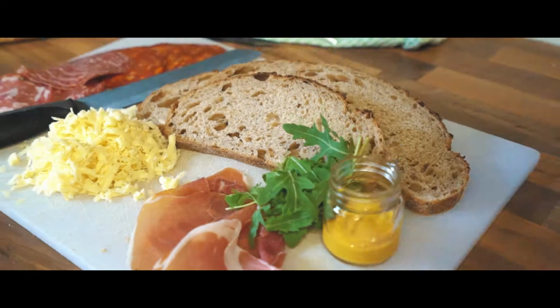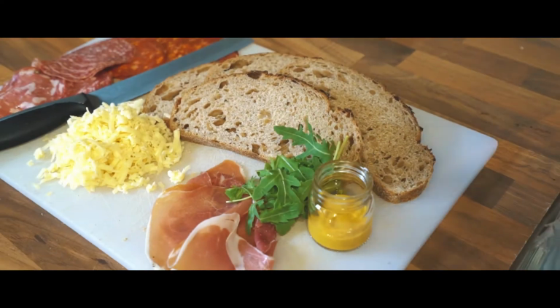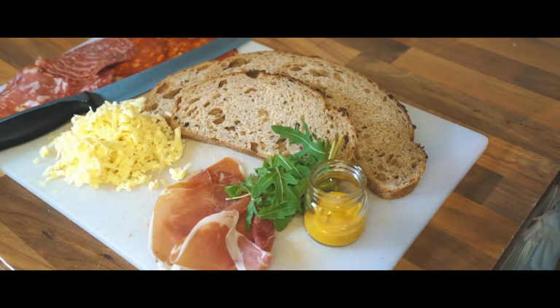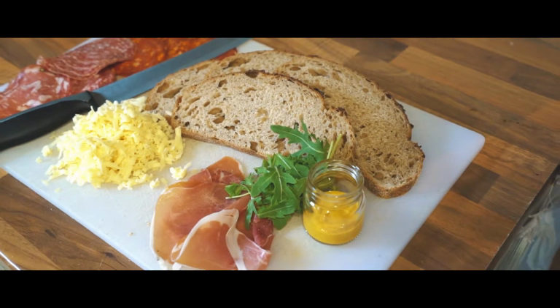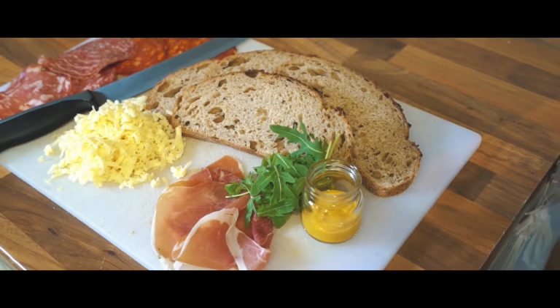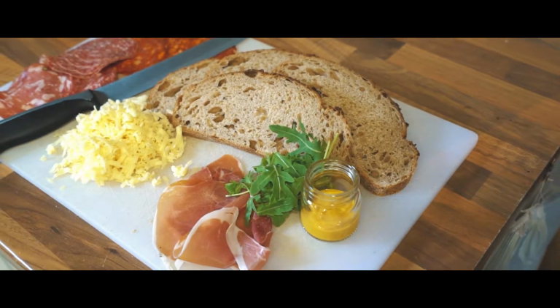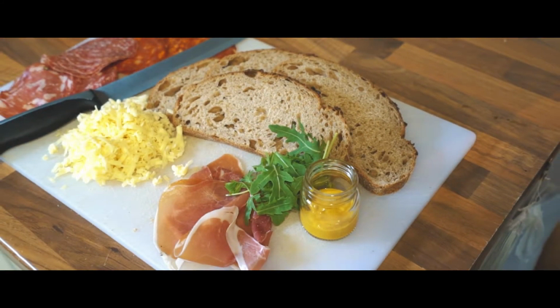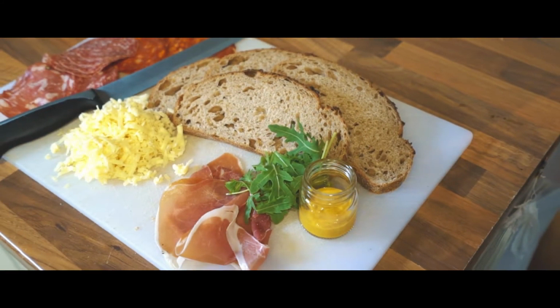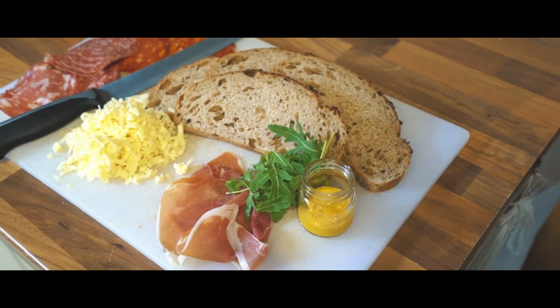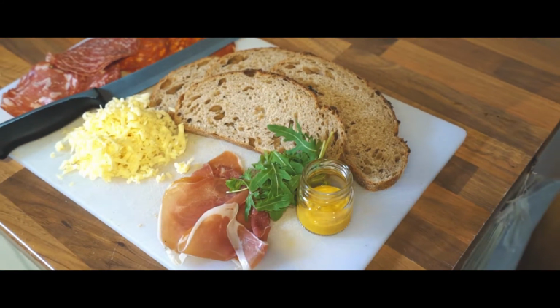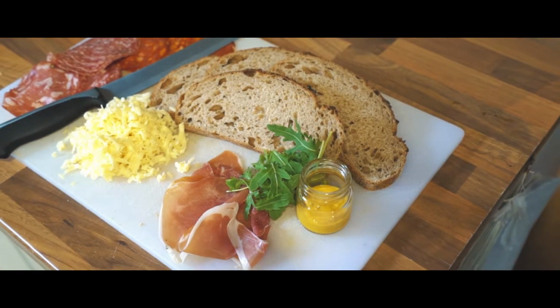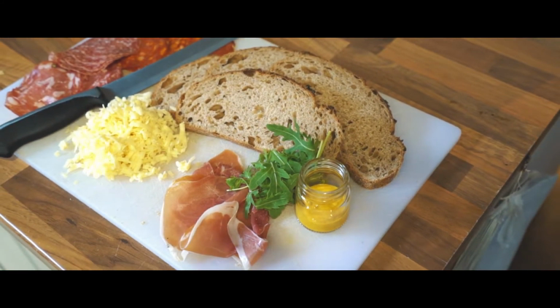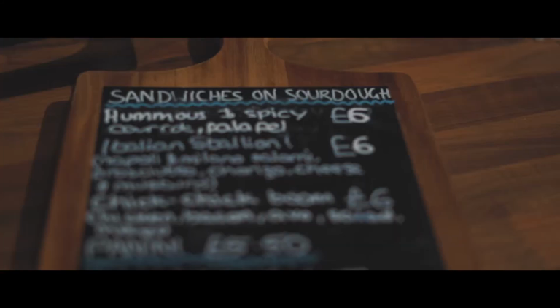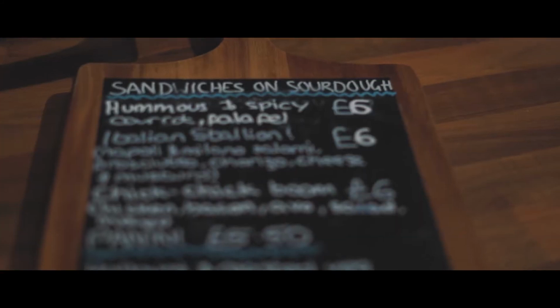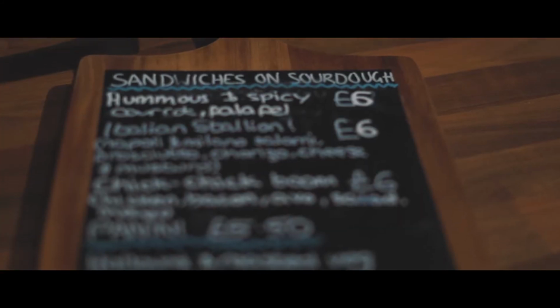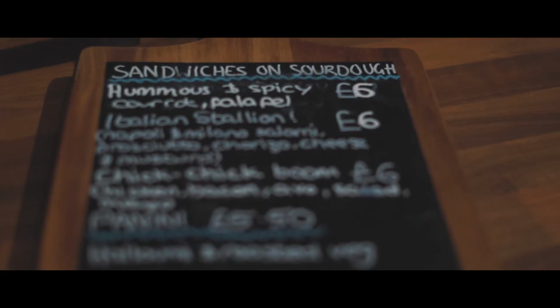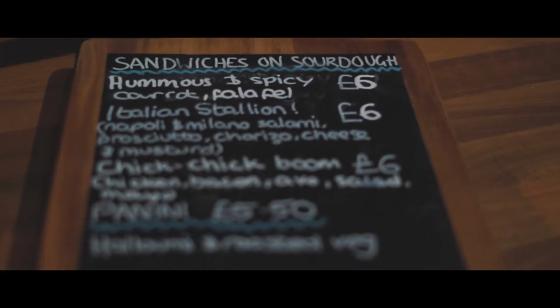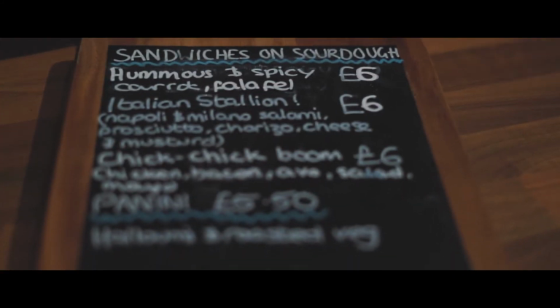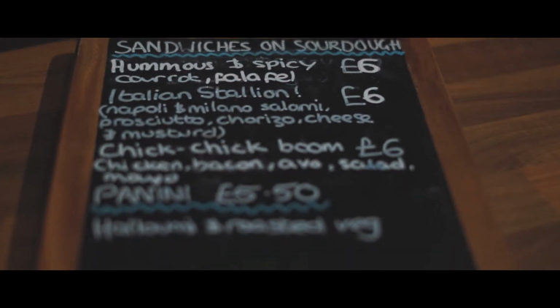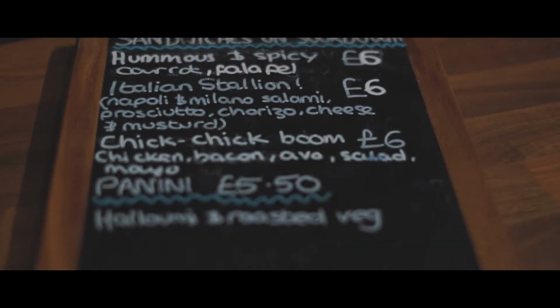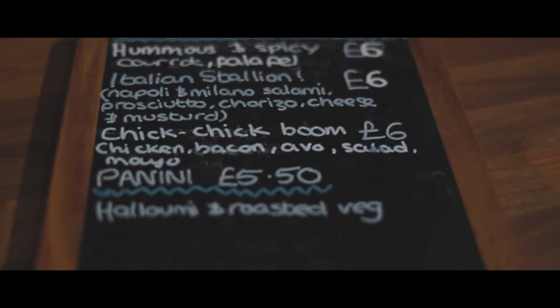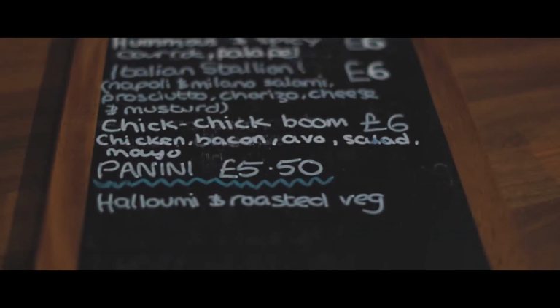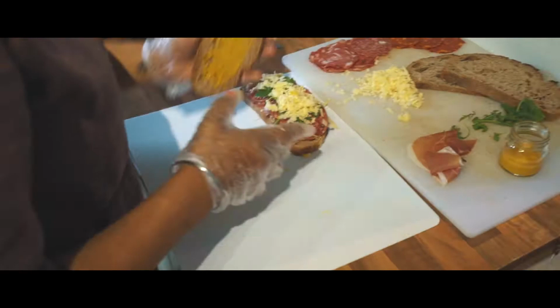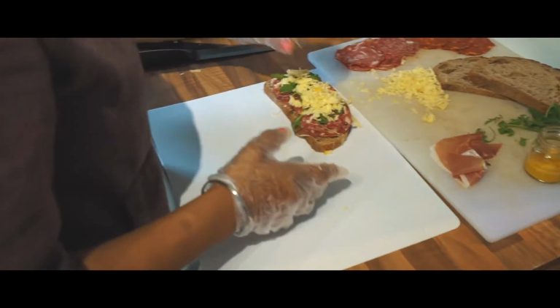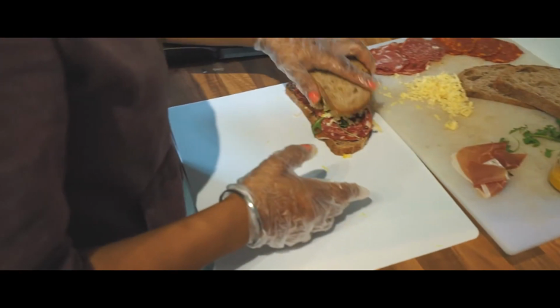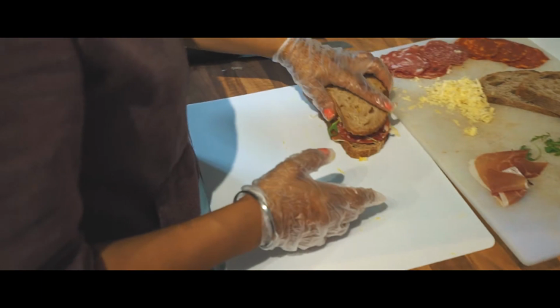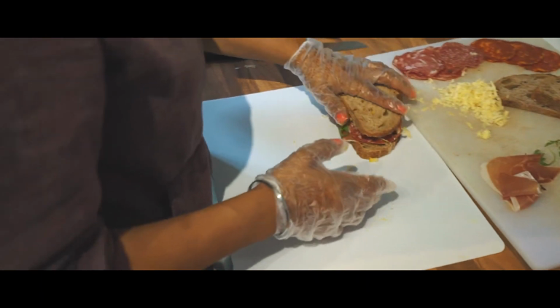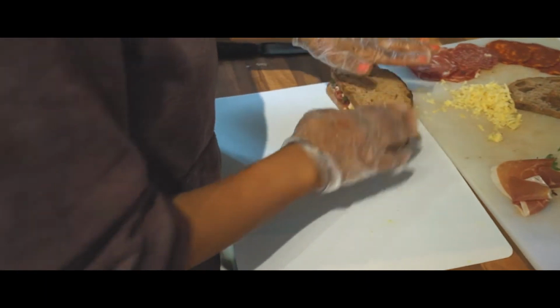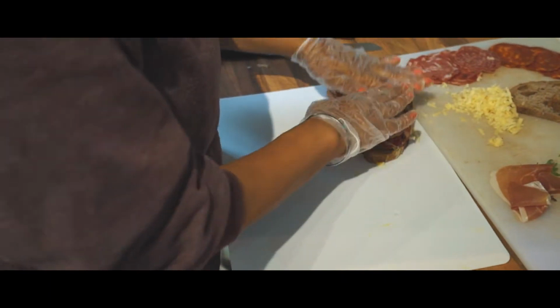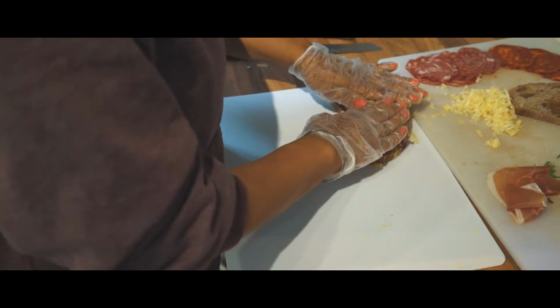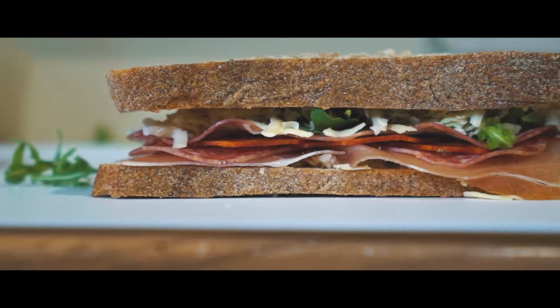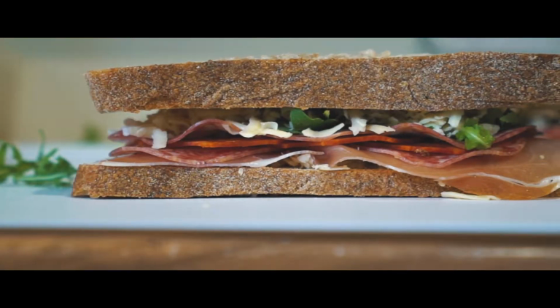The food variety here at the docks is what is consistently bringing customers through the door.